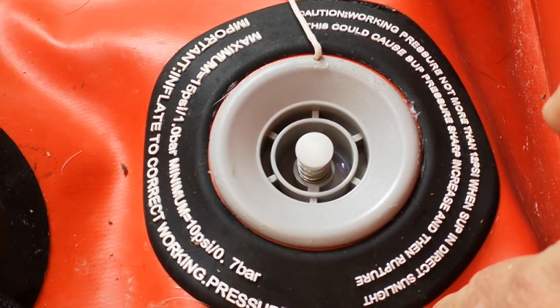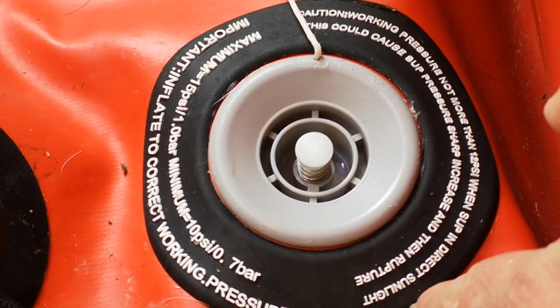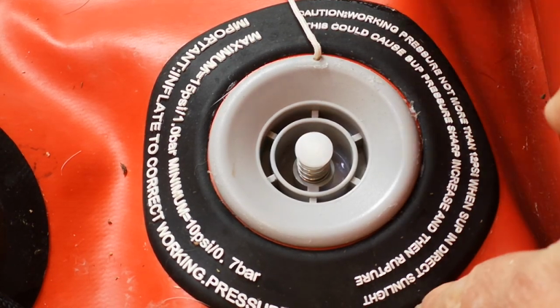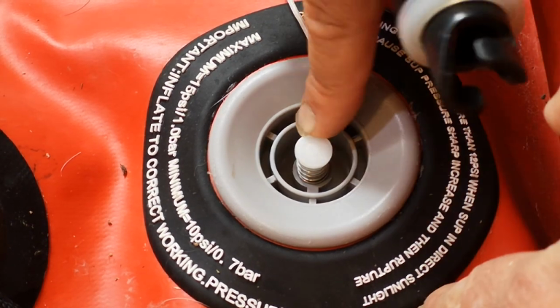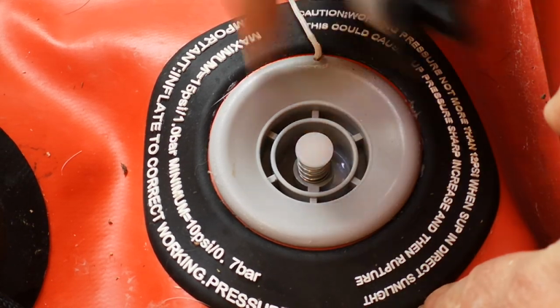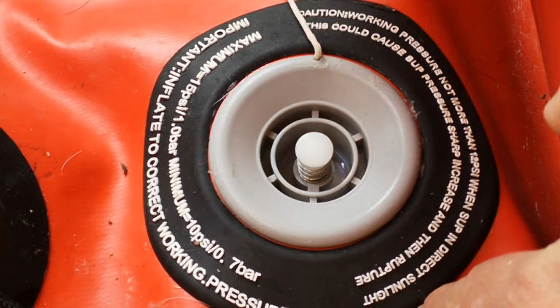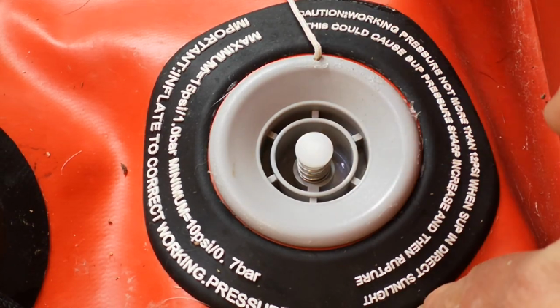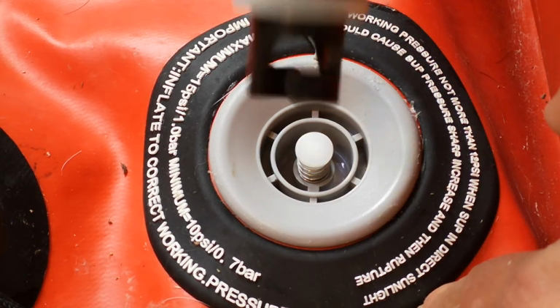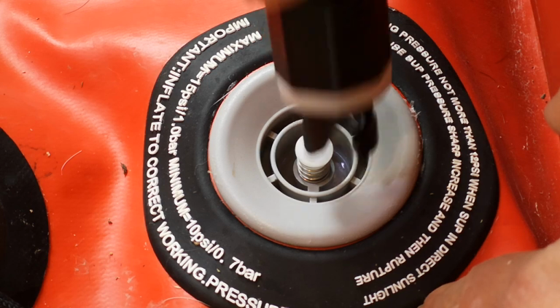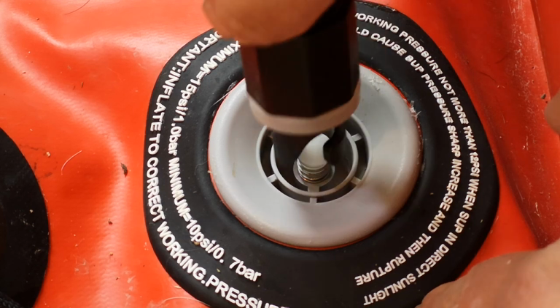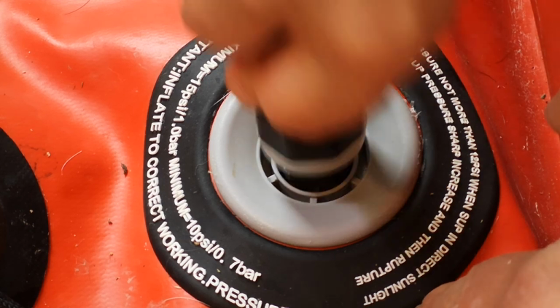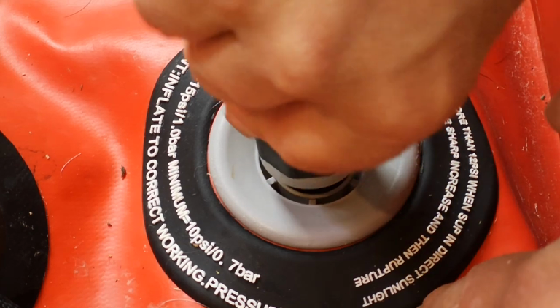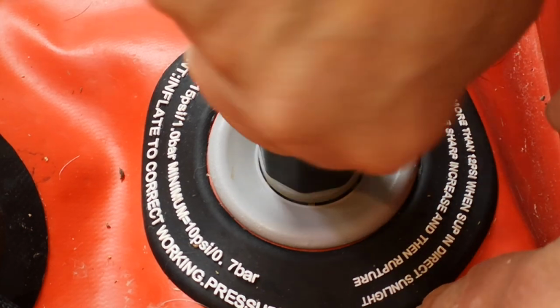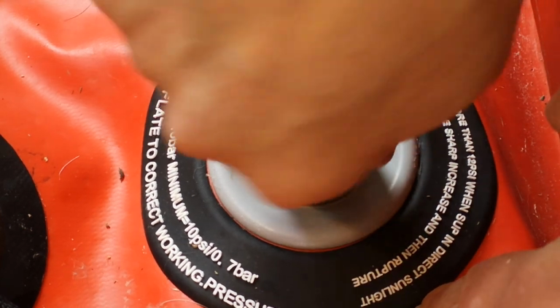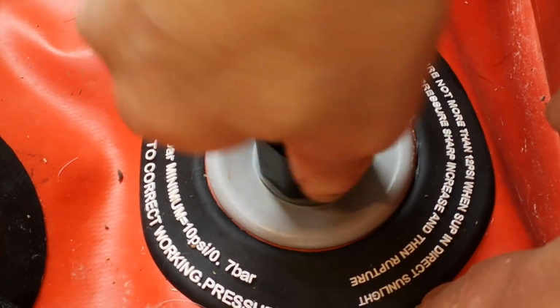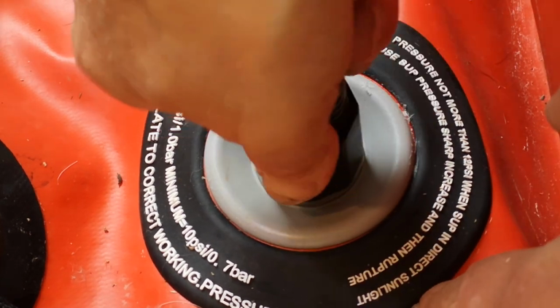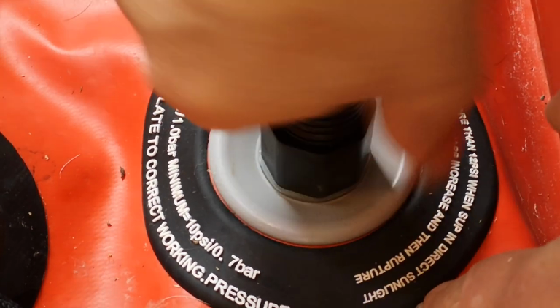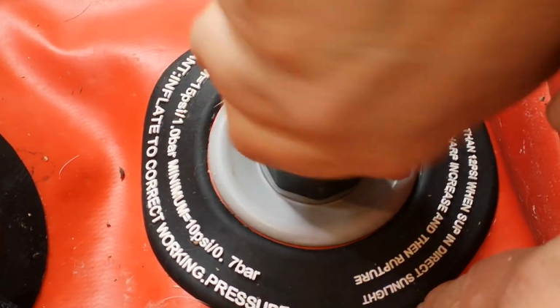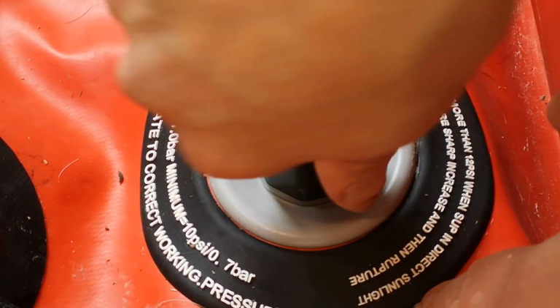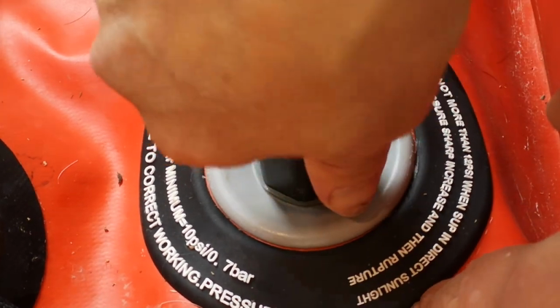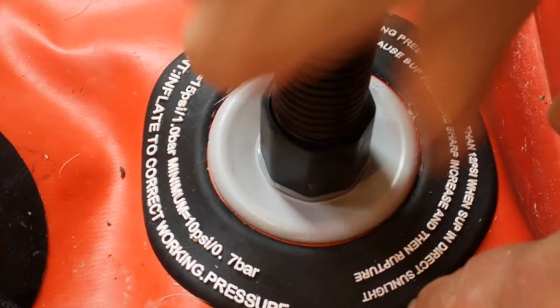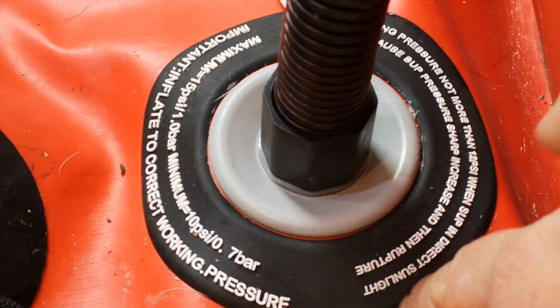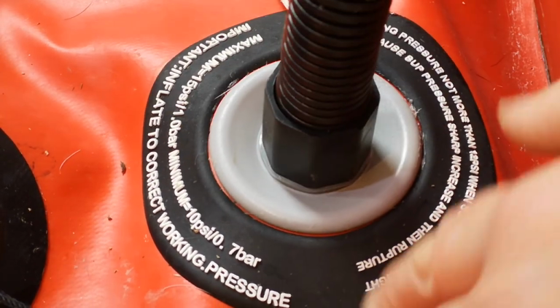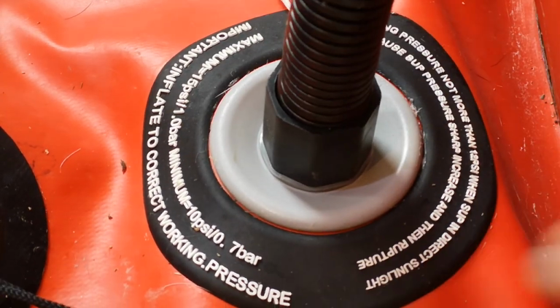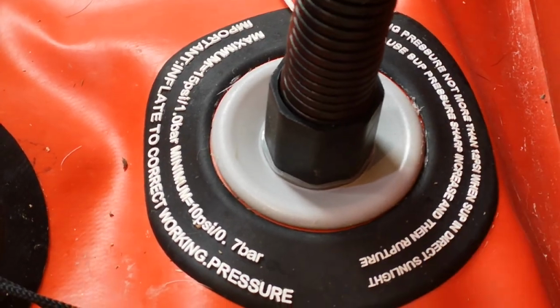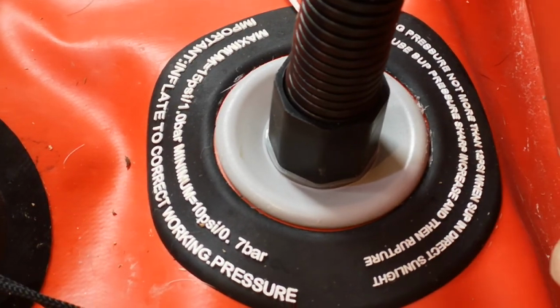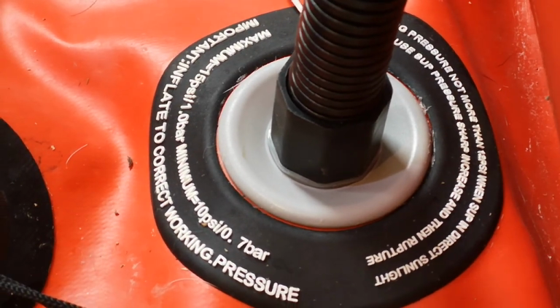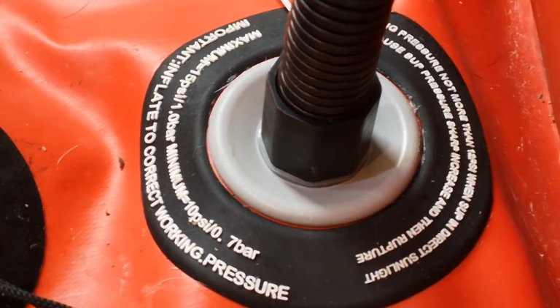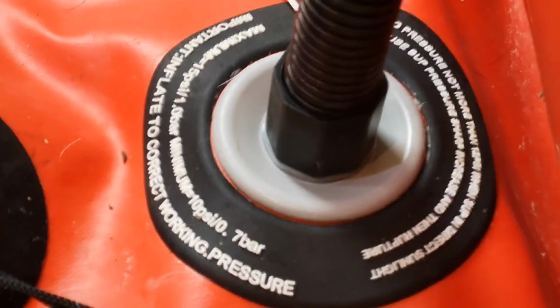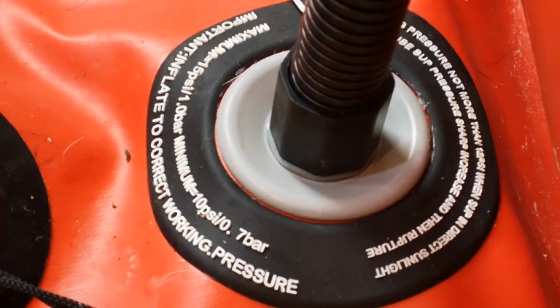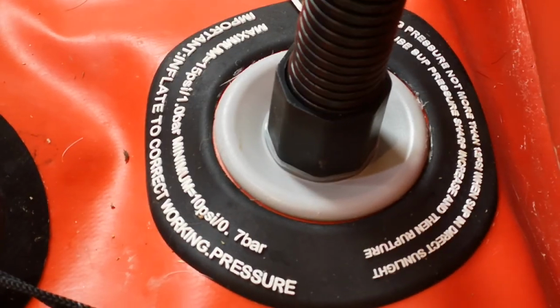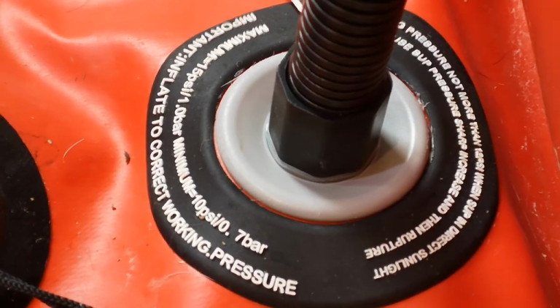So I've got it in the up position, I'm going to put in my tube here, and put in just a few strokes of air.